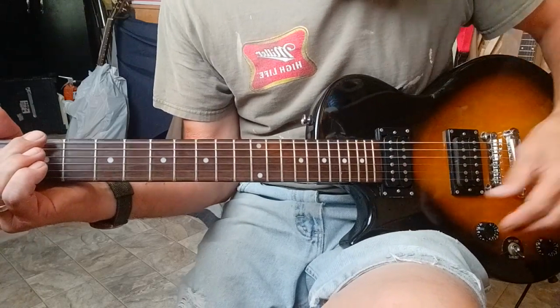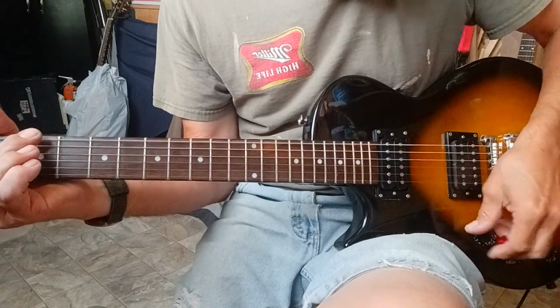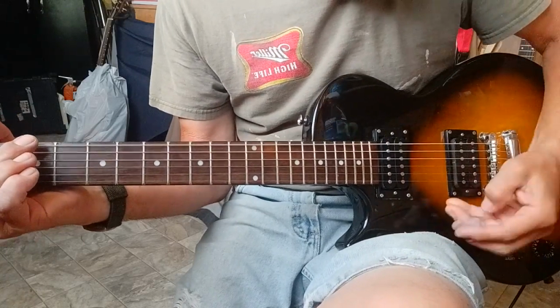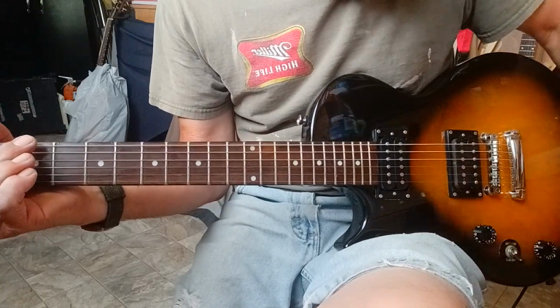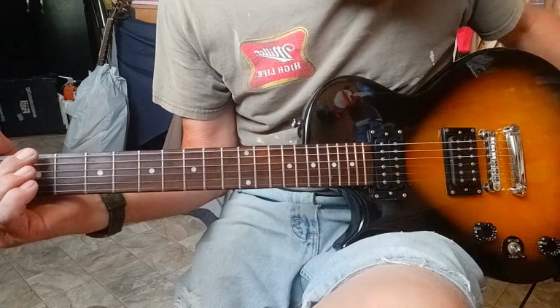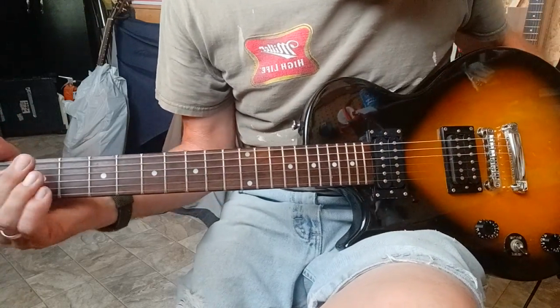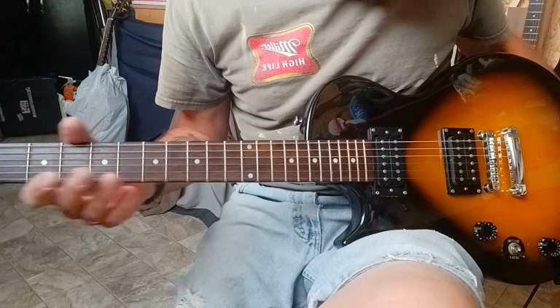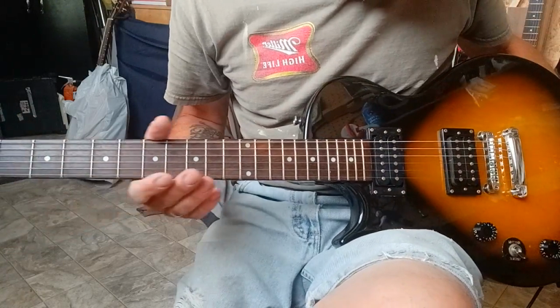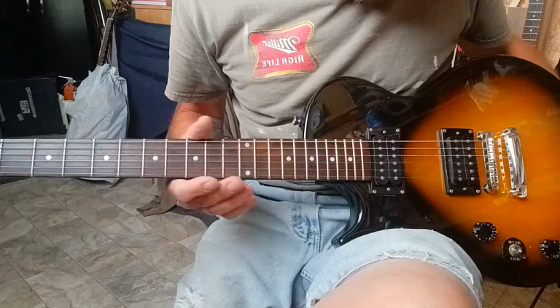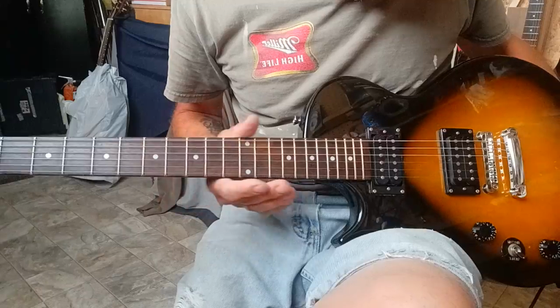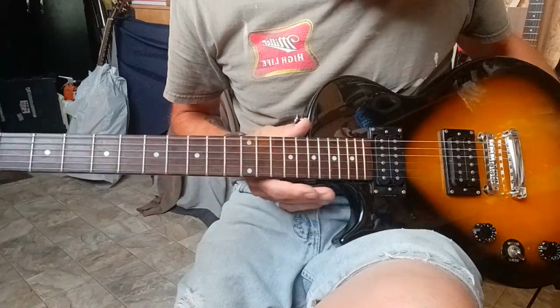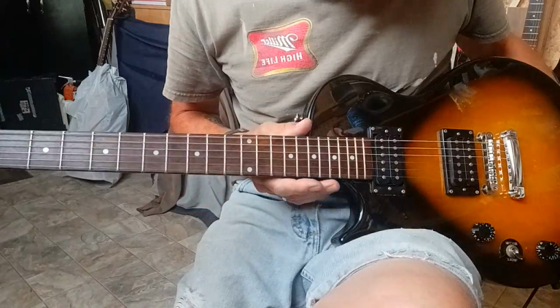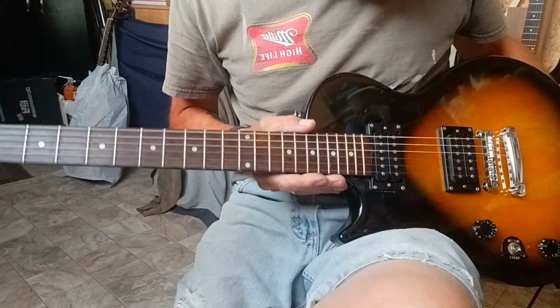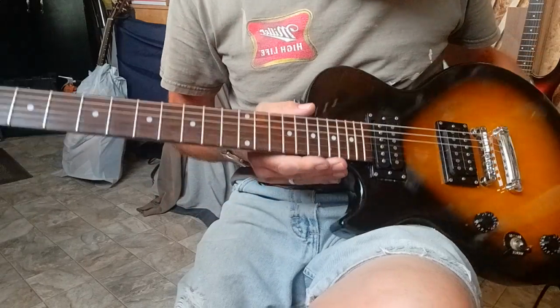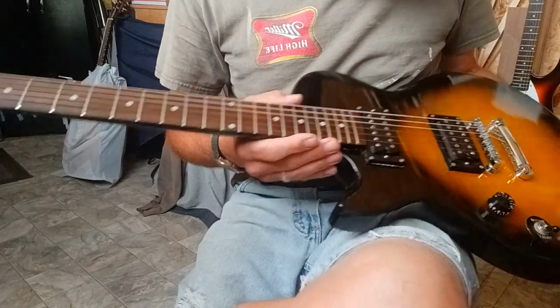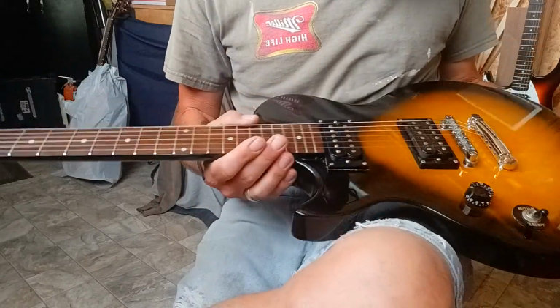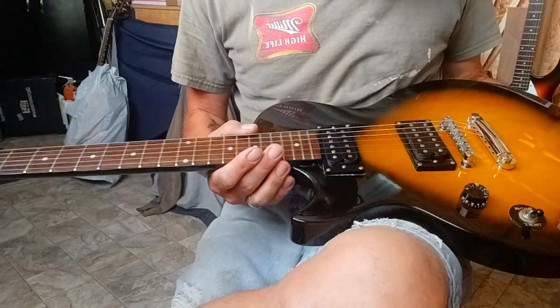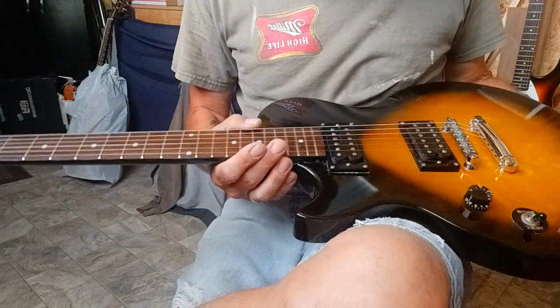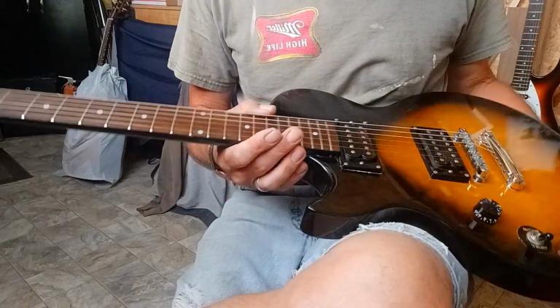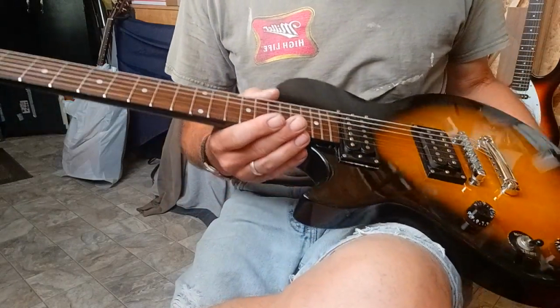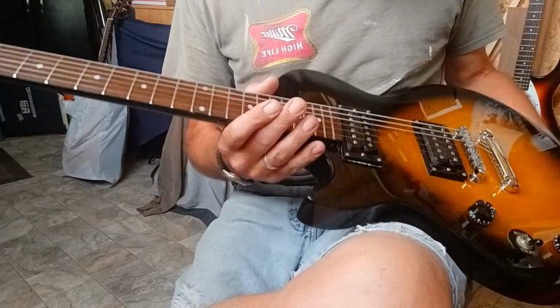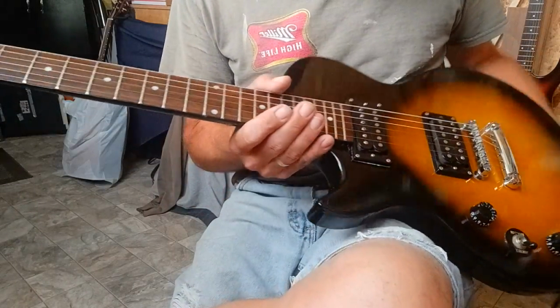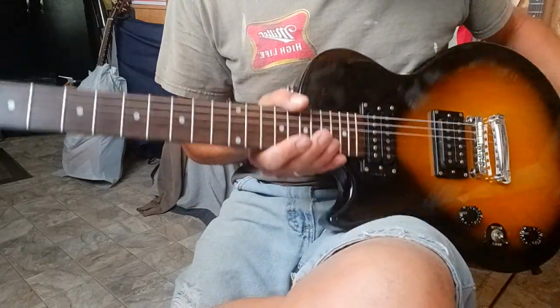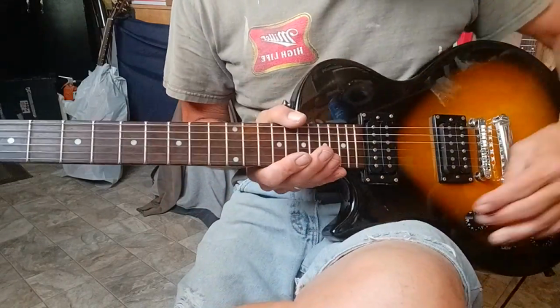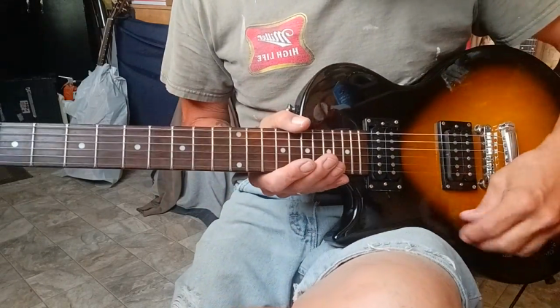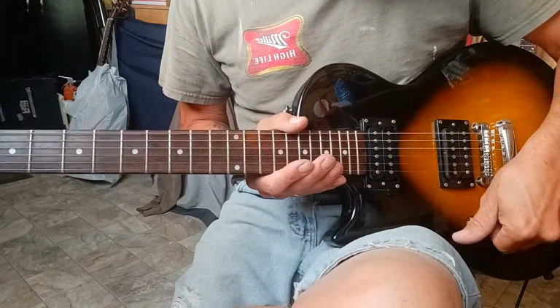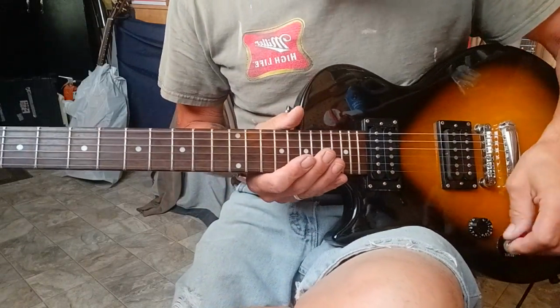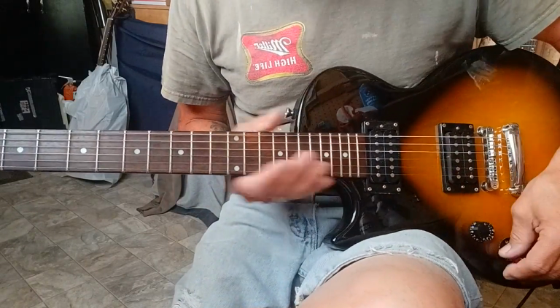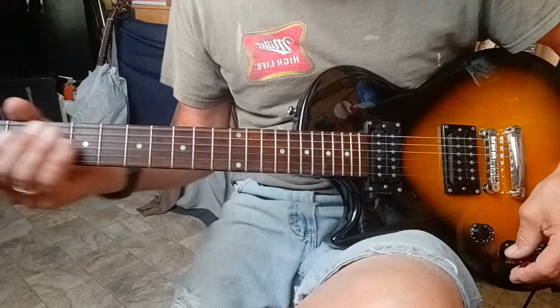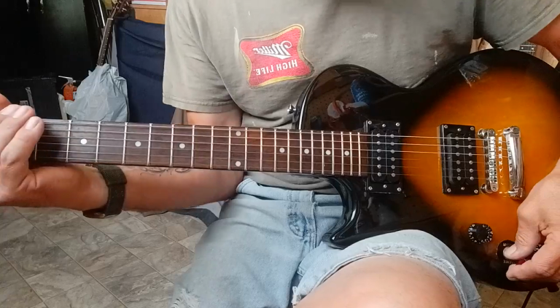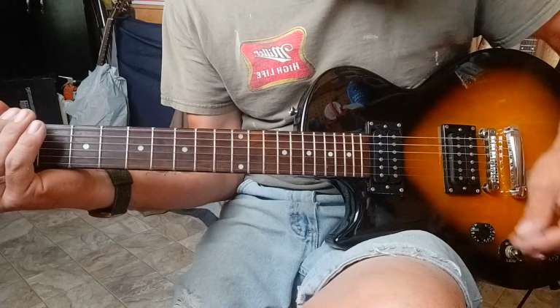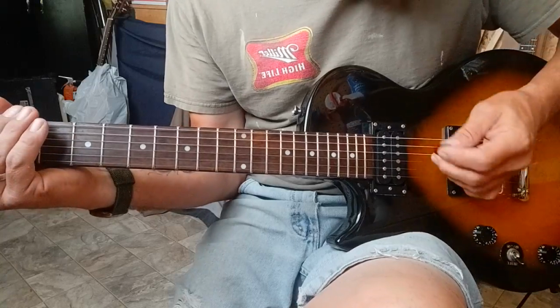Got nice new strings, beautiful humbuckers, works nice.